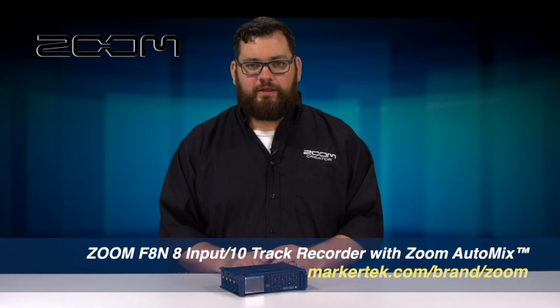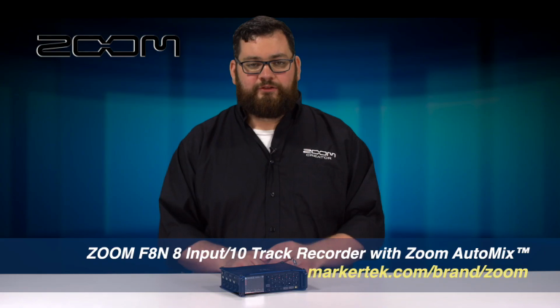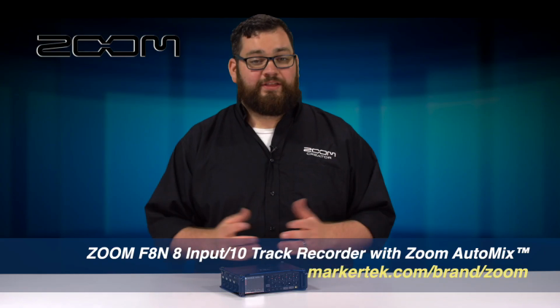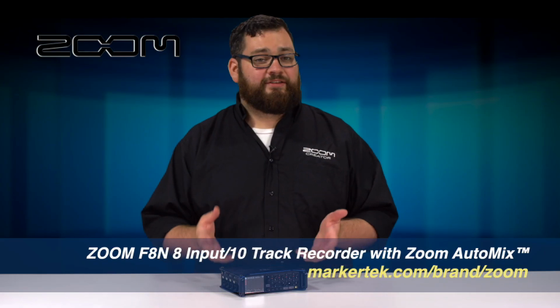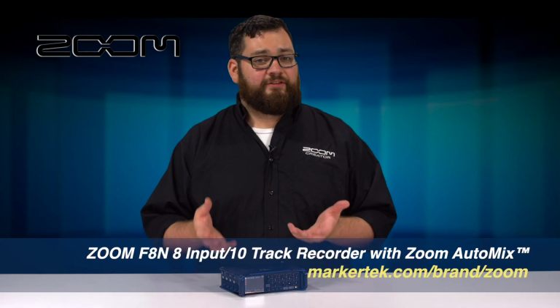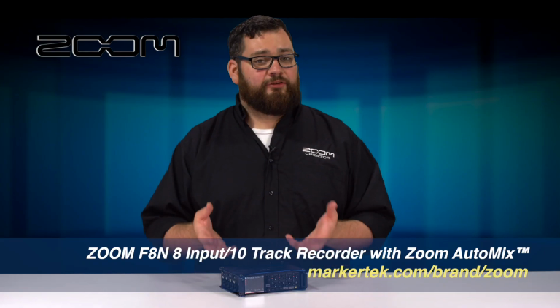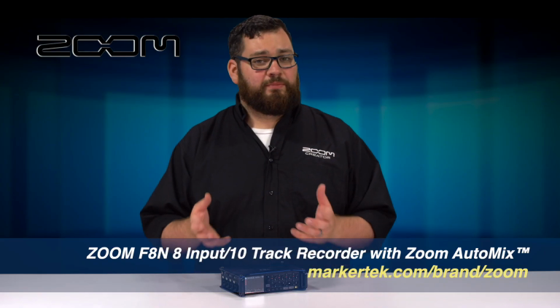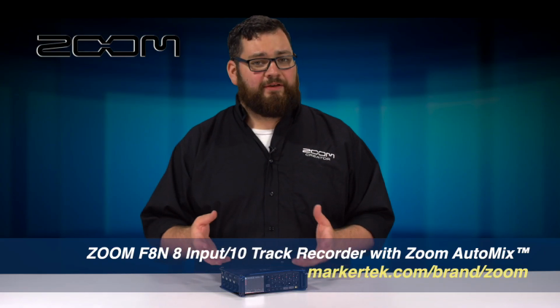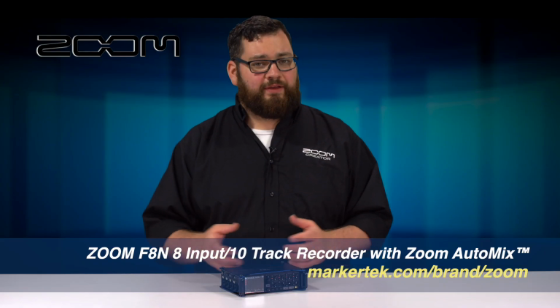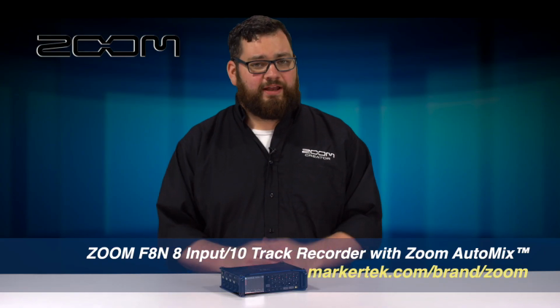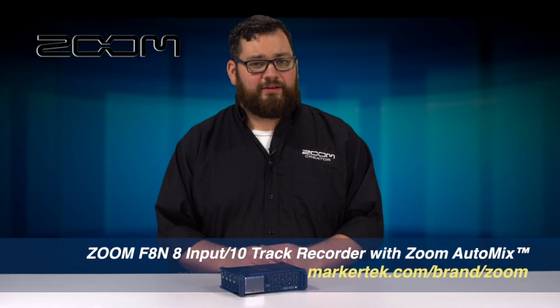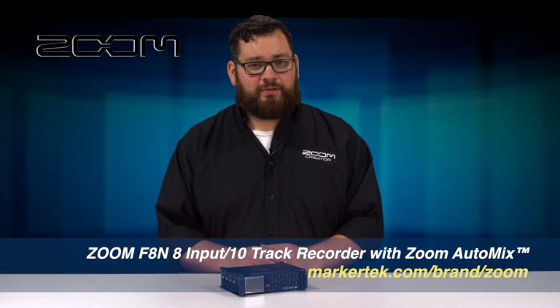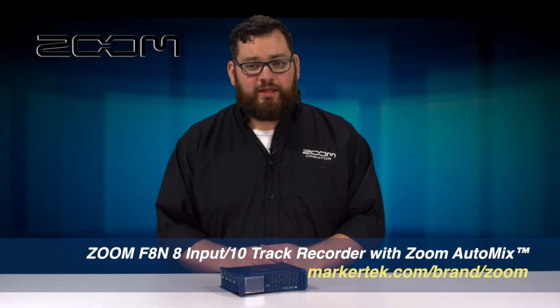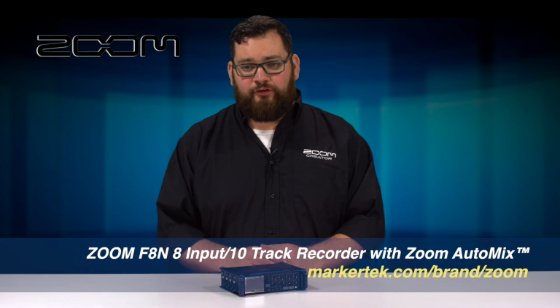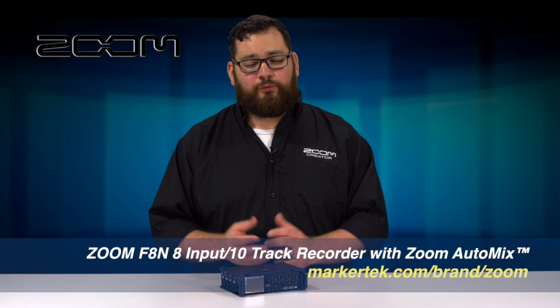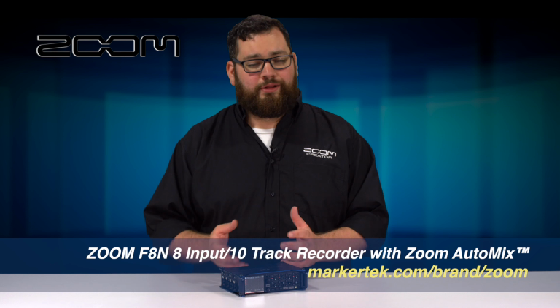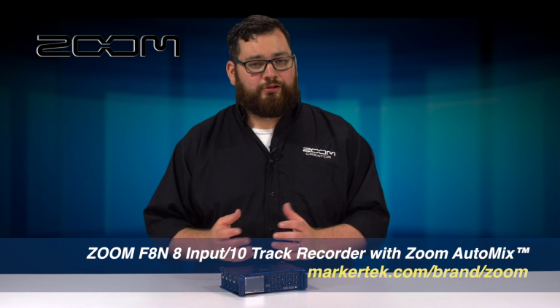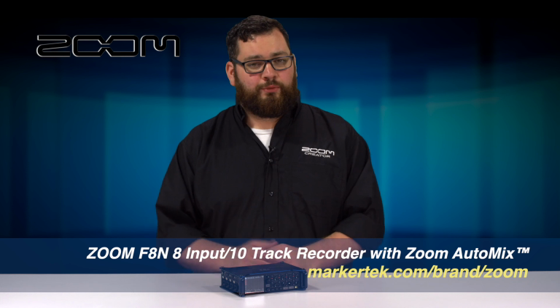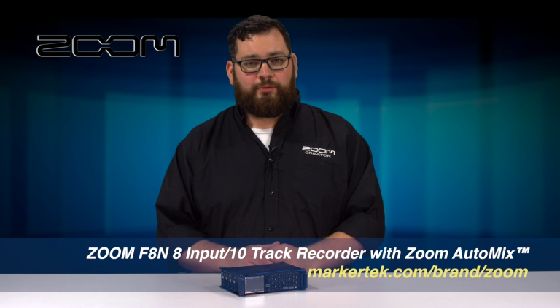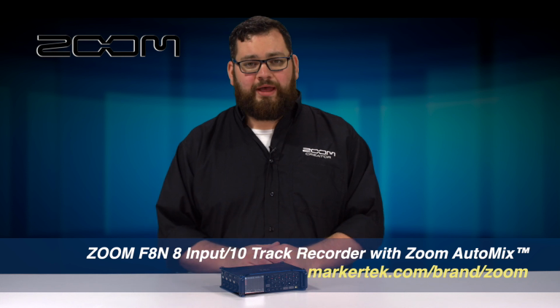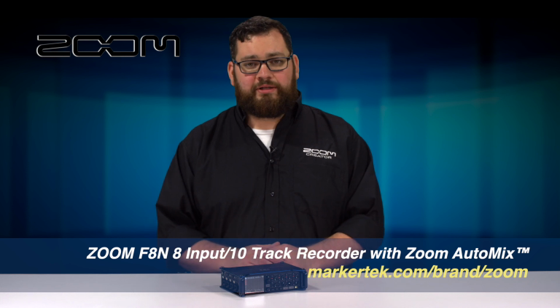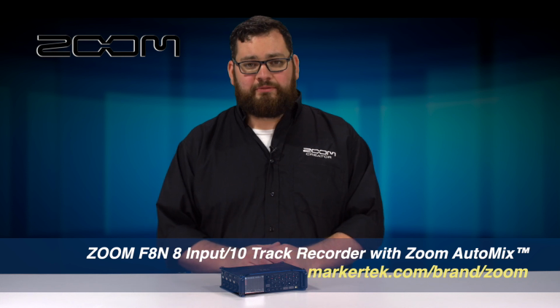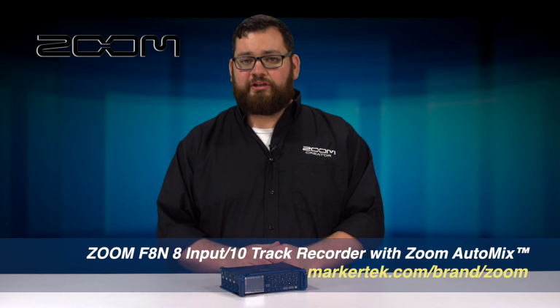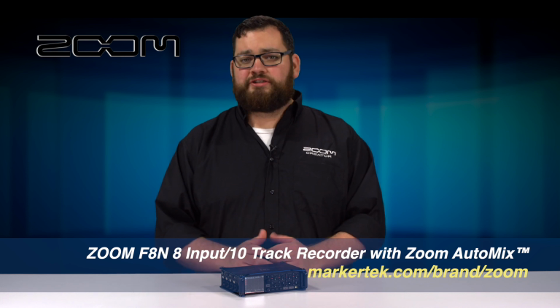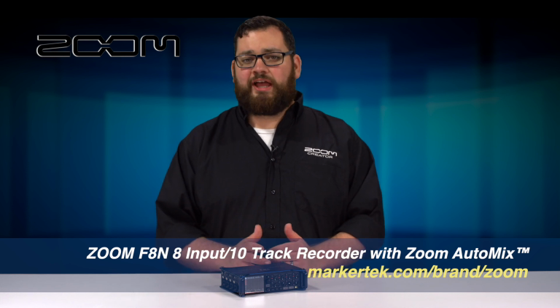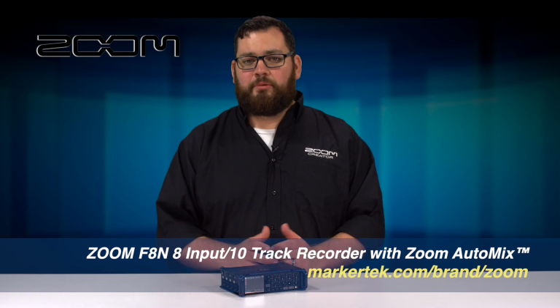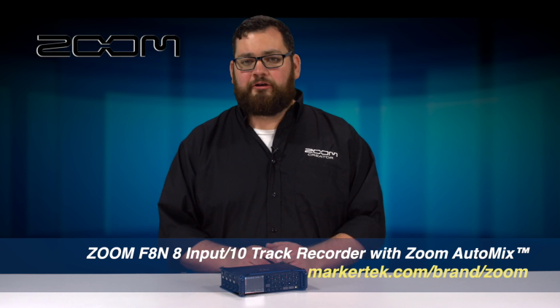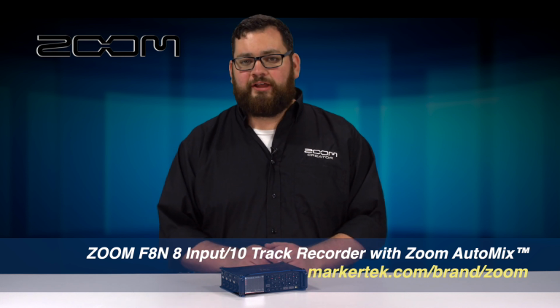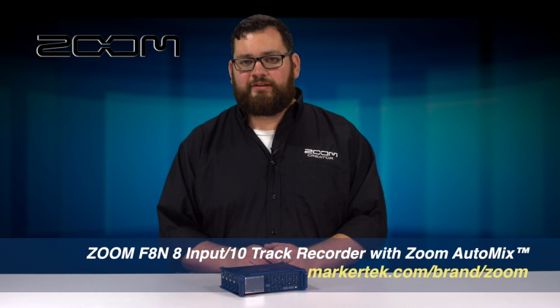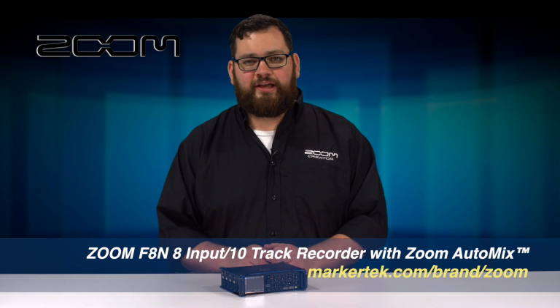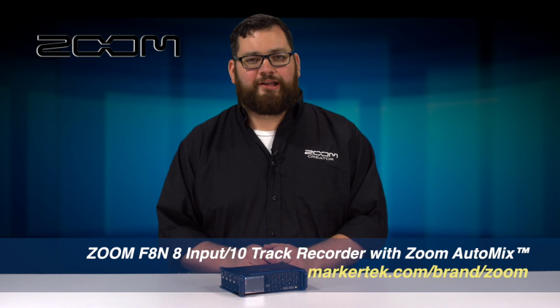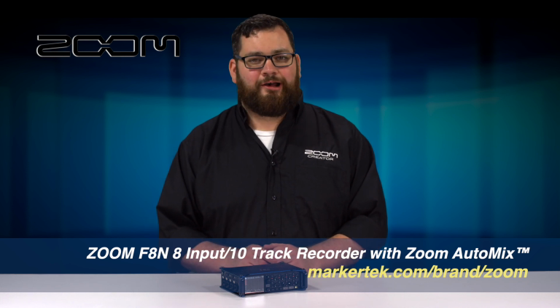So that's the Zoom F8N. If you want to learn more about it, you can check out markertech.com.